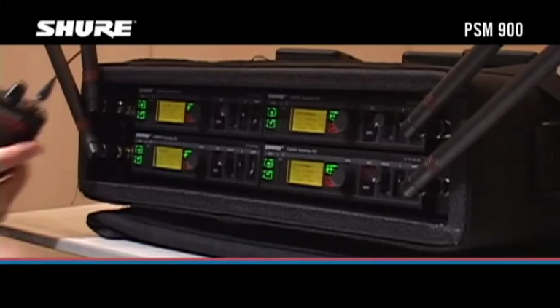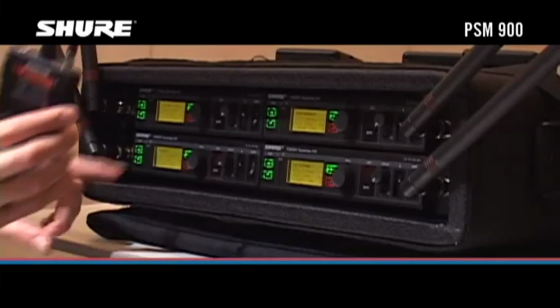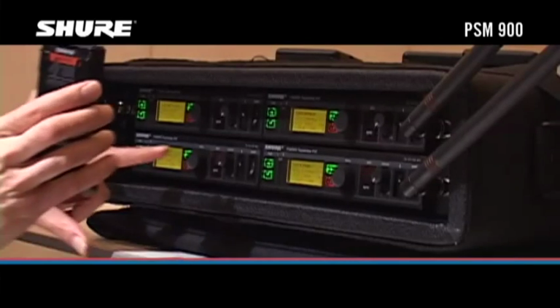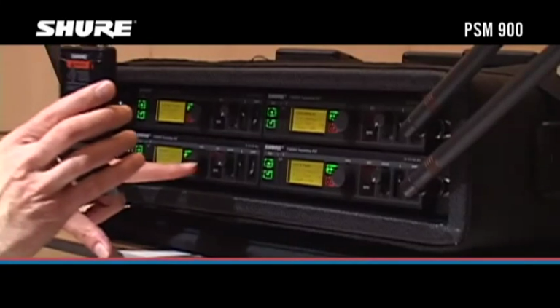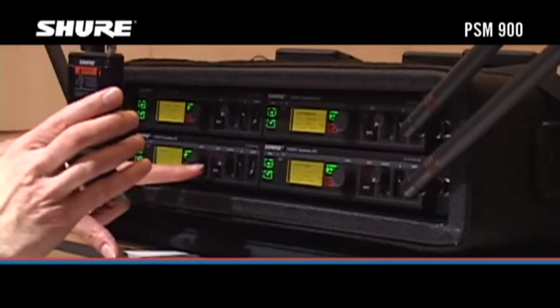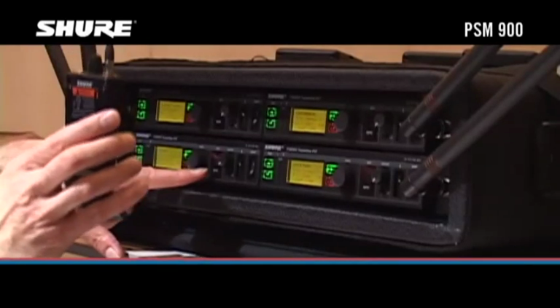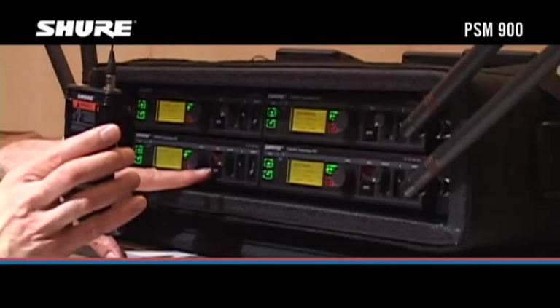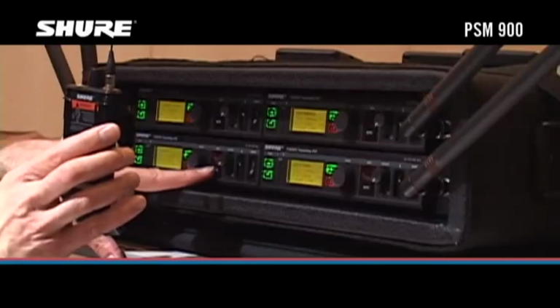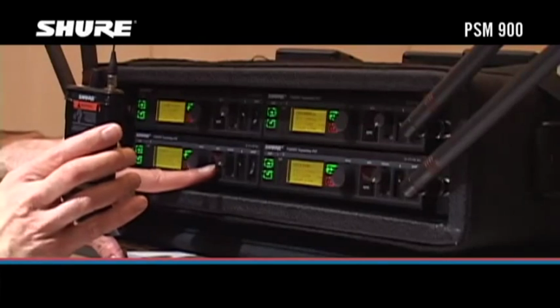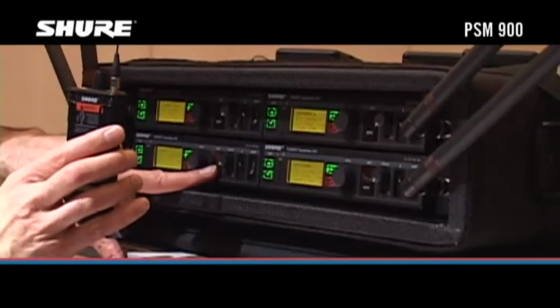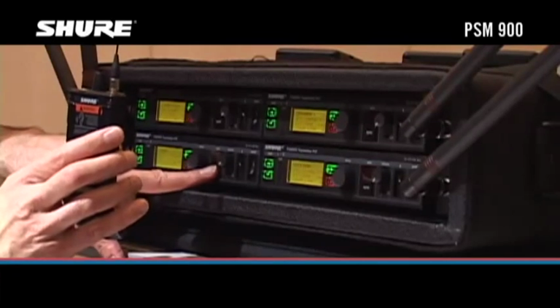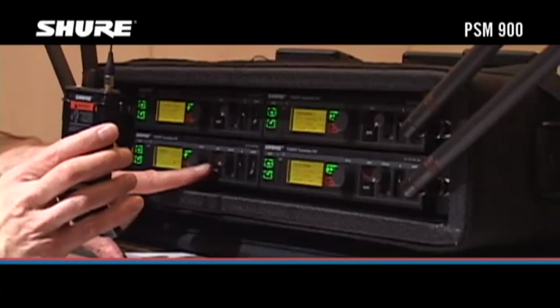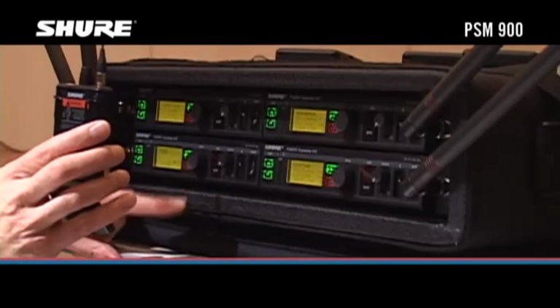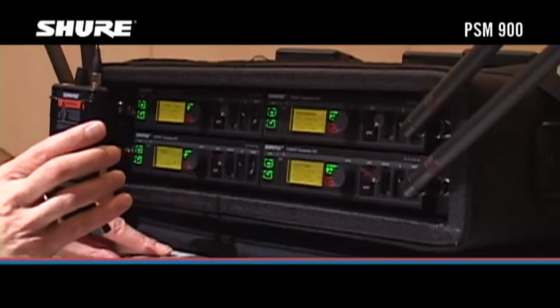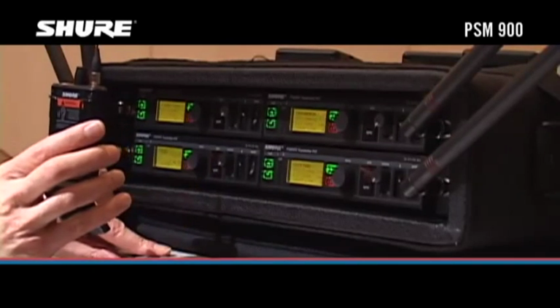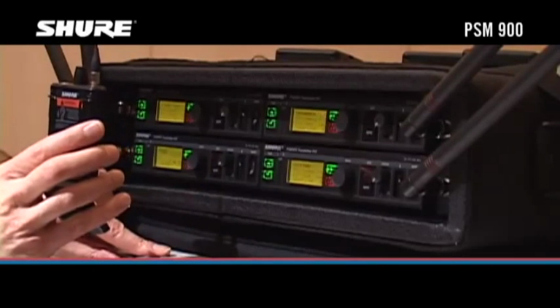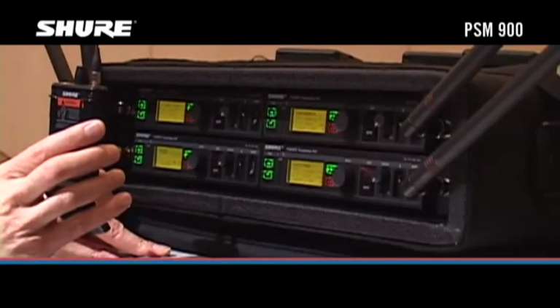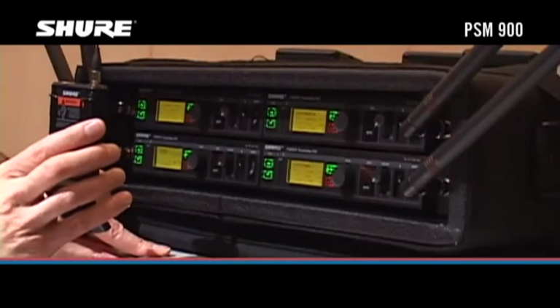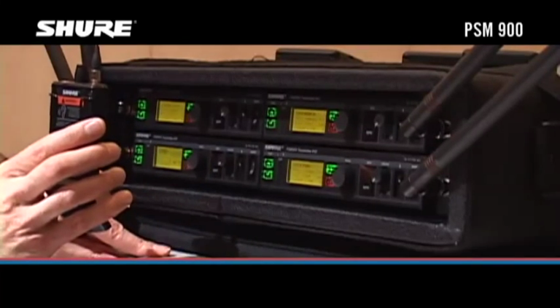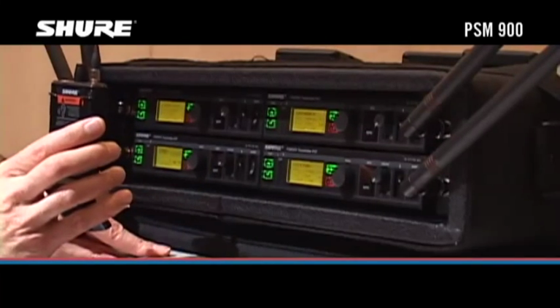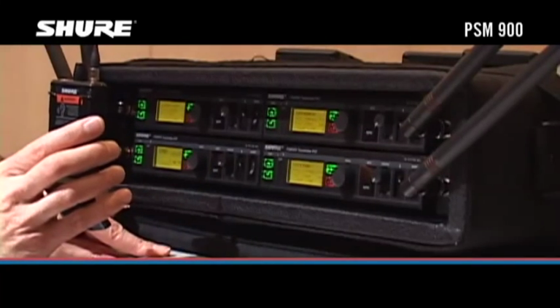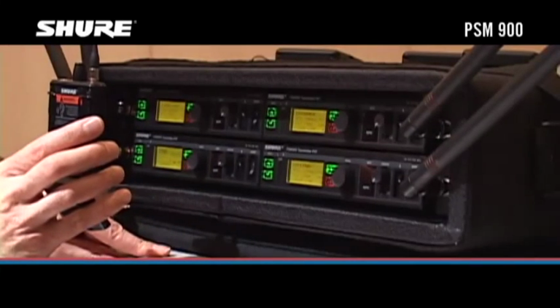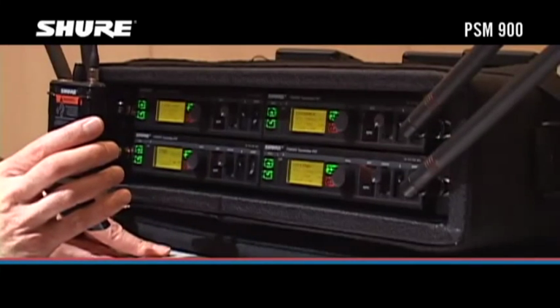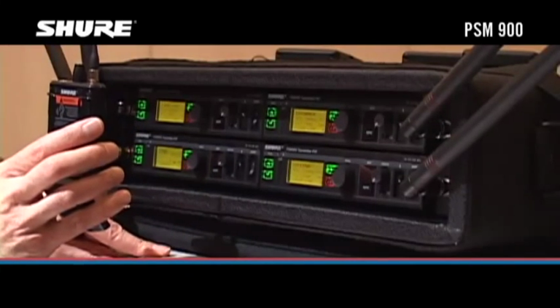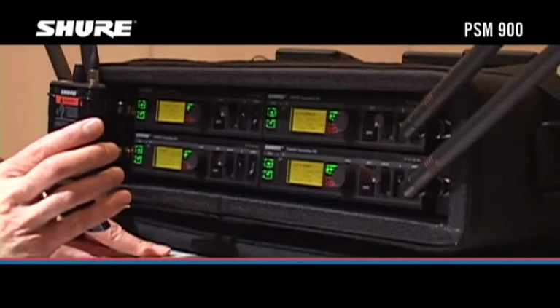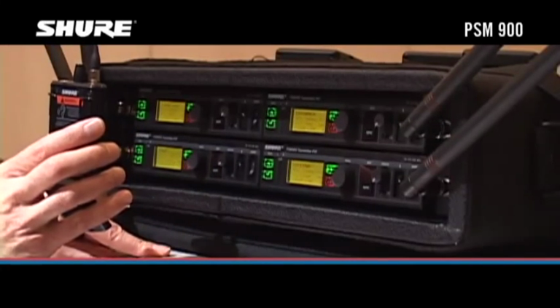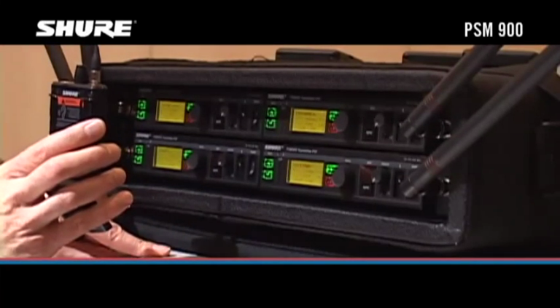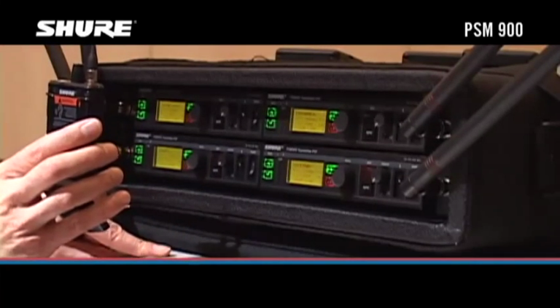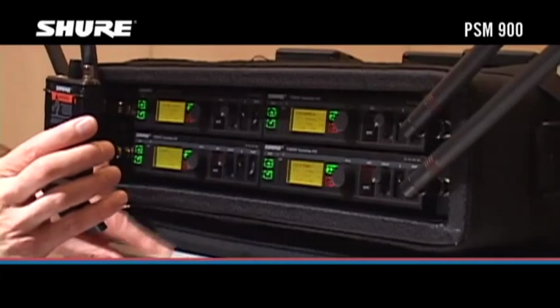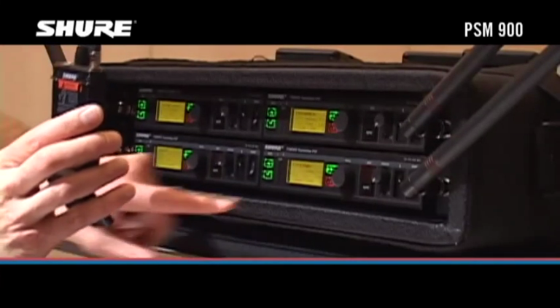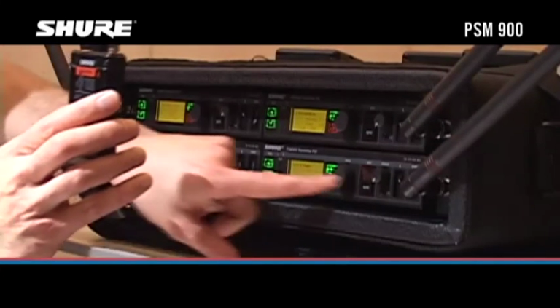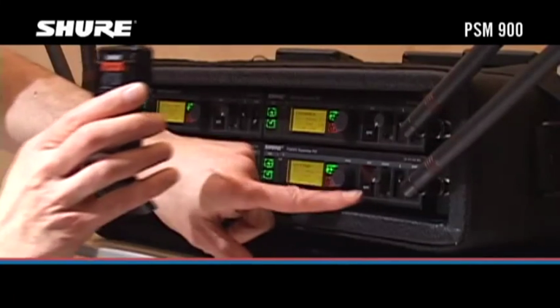Repeat the process with any additional transmitters in the same frequency band that you want to be able to monitor.